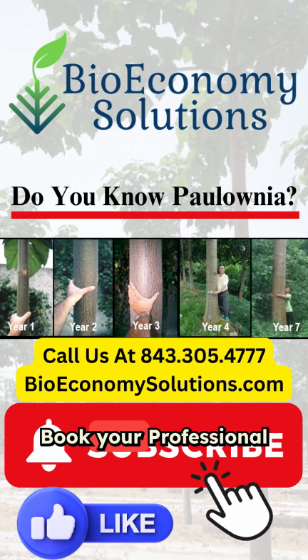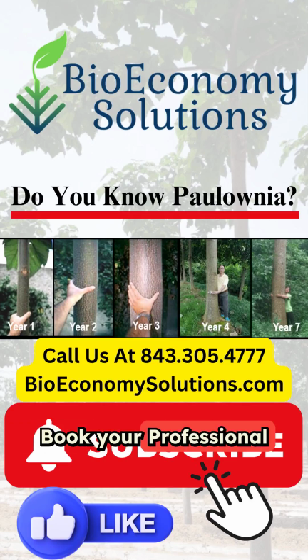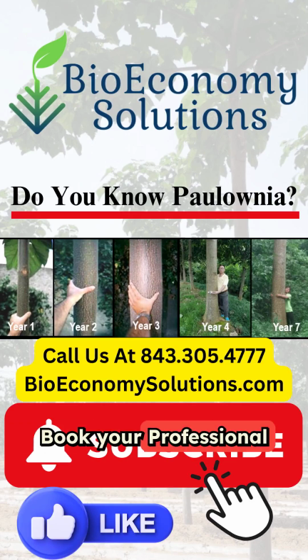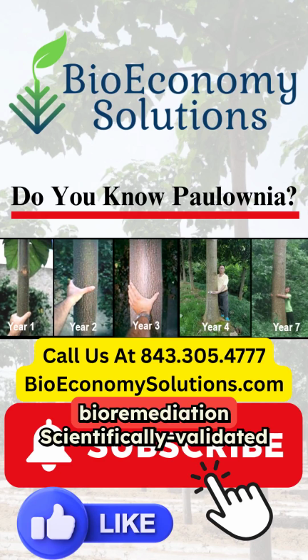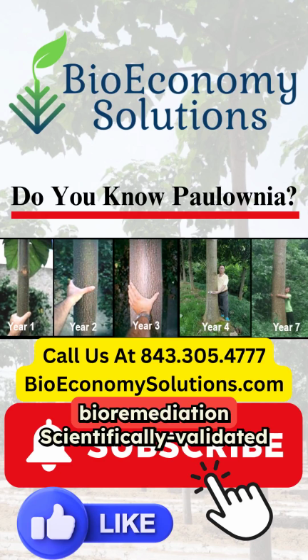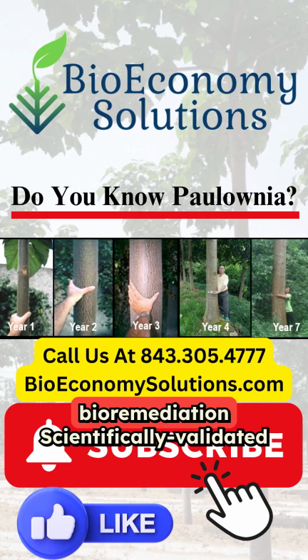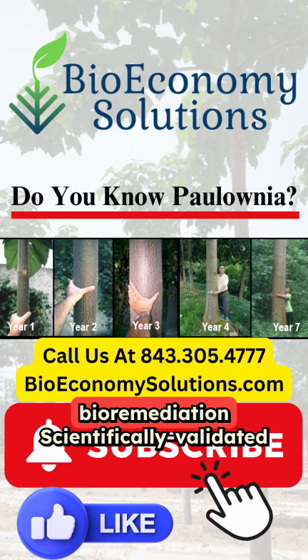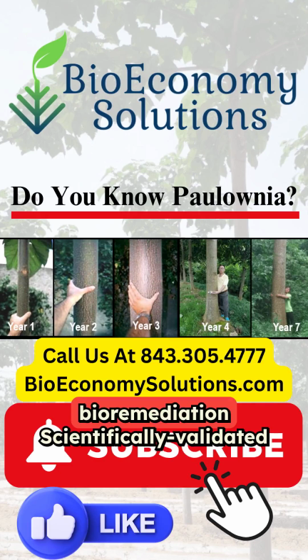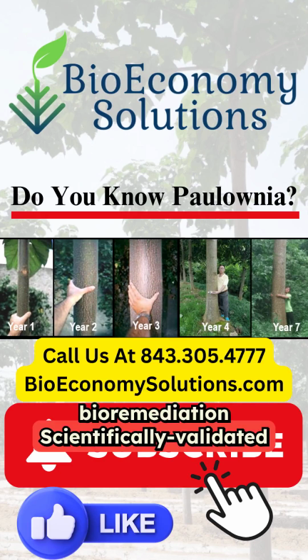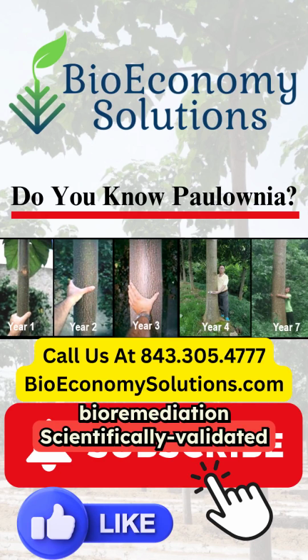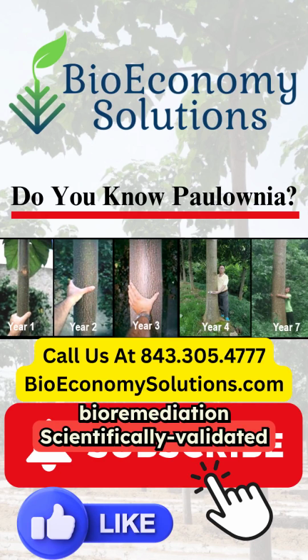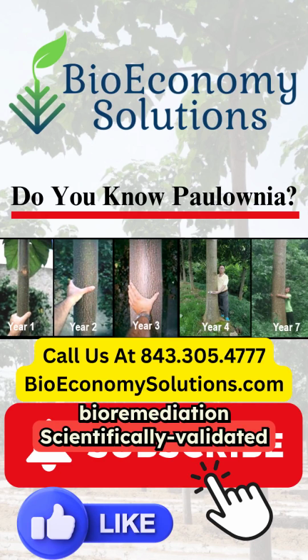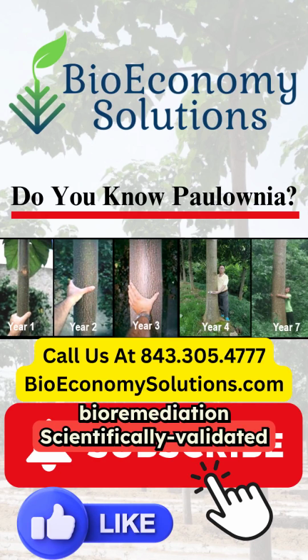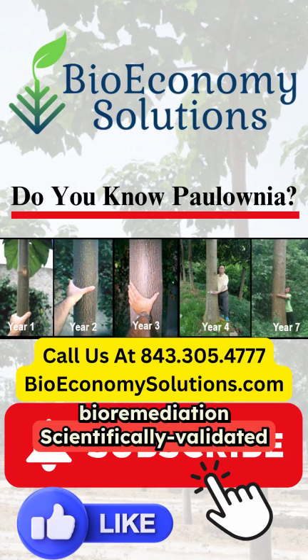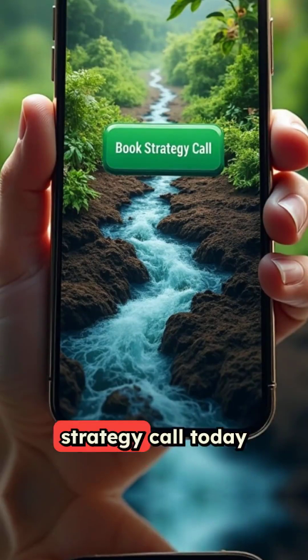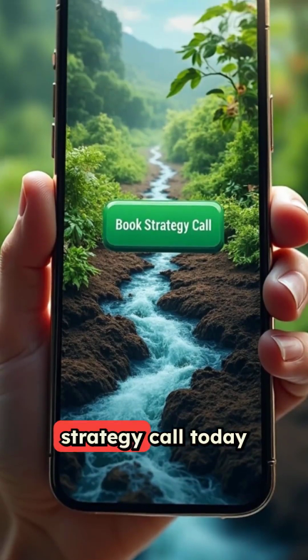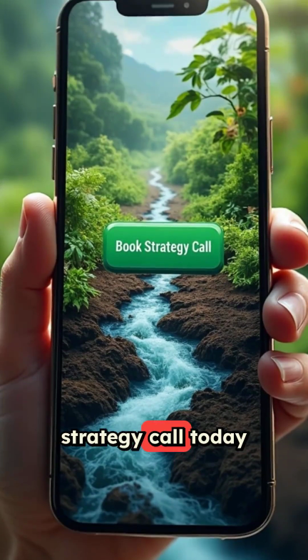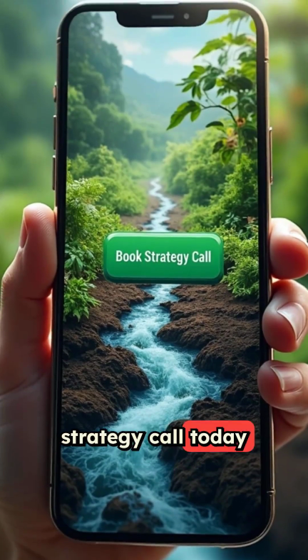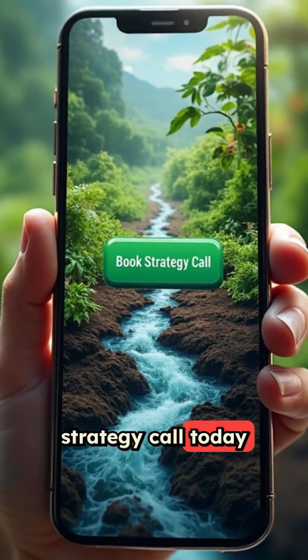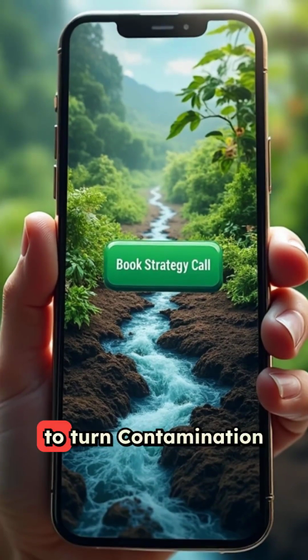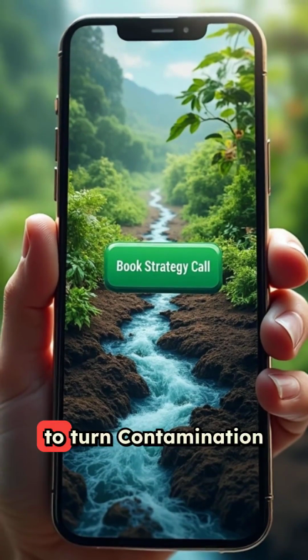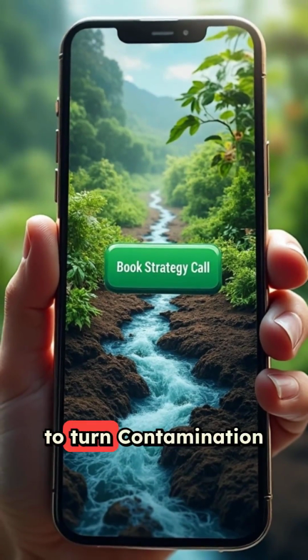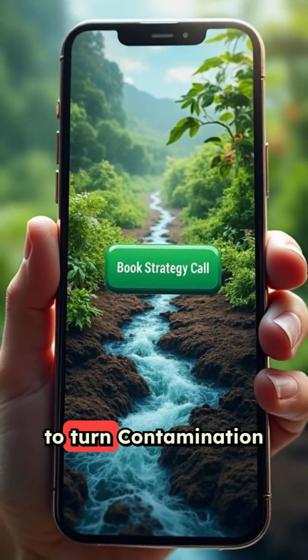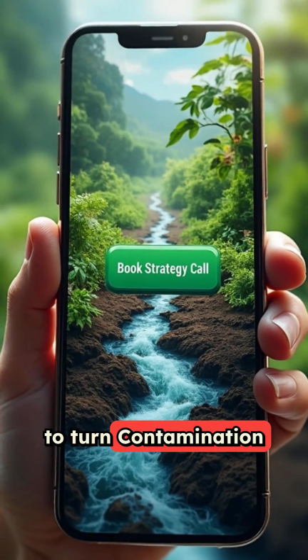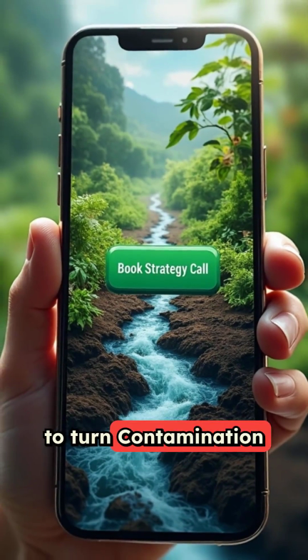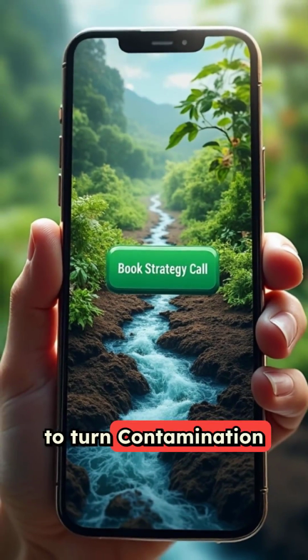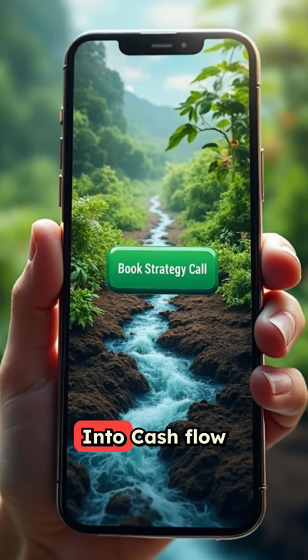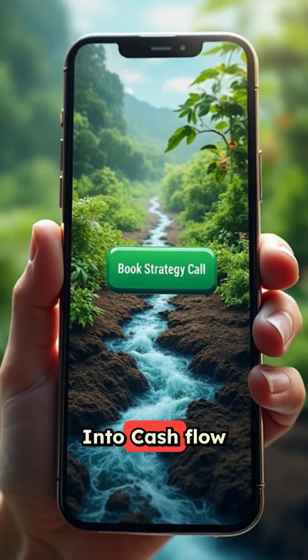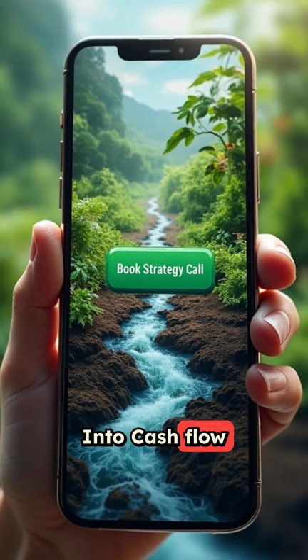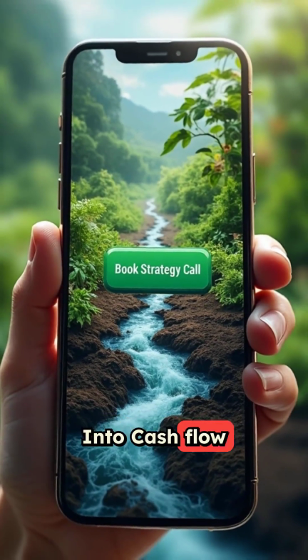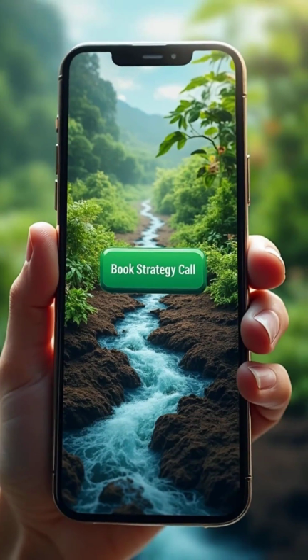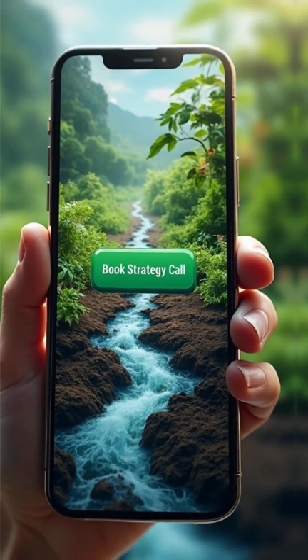Book your professional bioremediation scientifically validated strategy call today to turn contamination into cash flow.